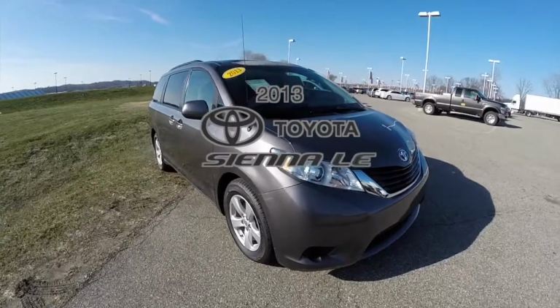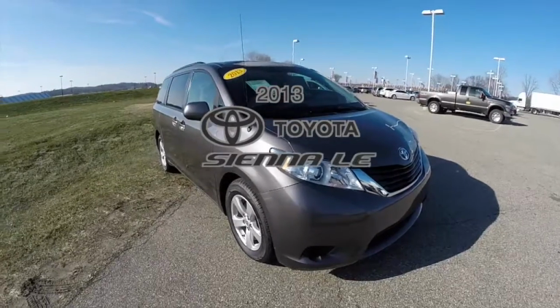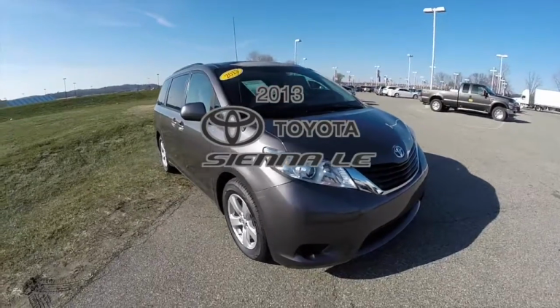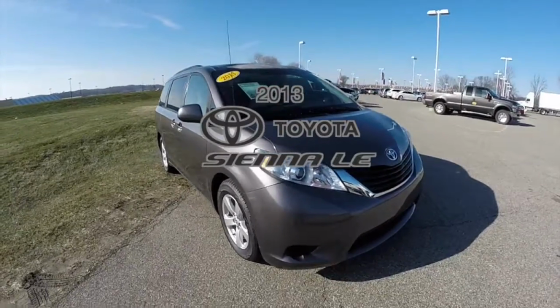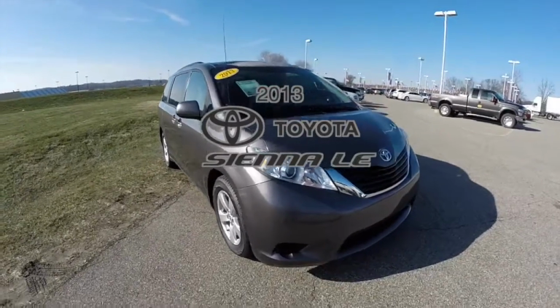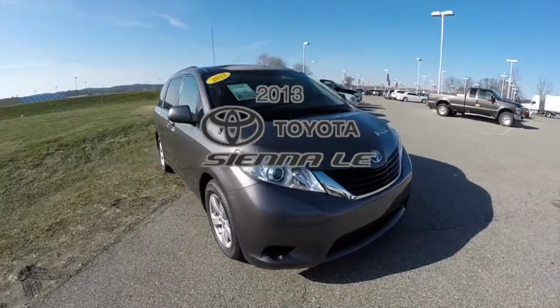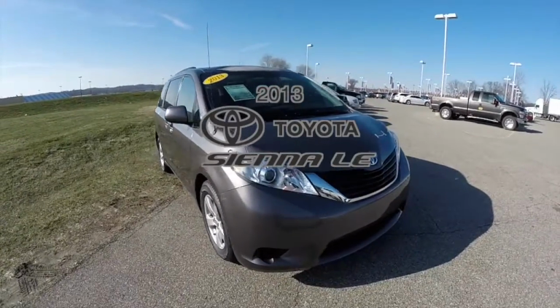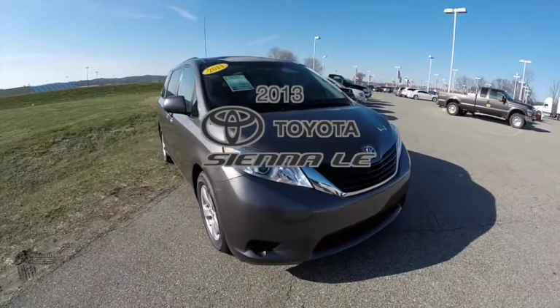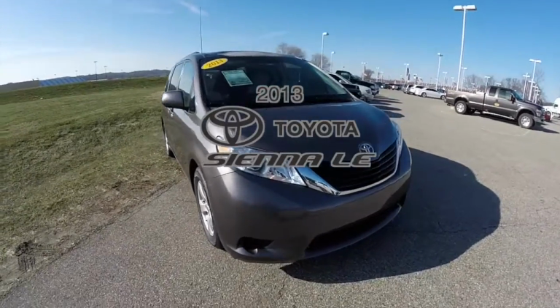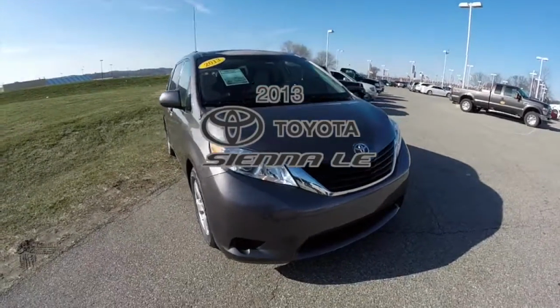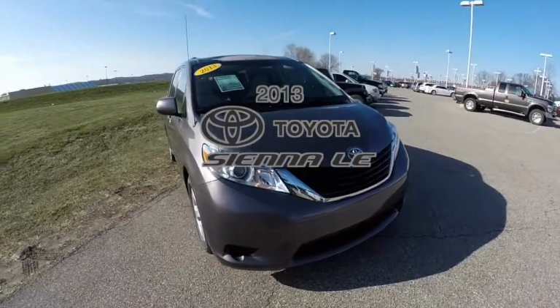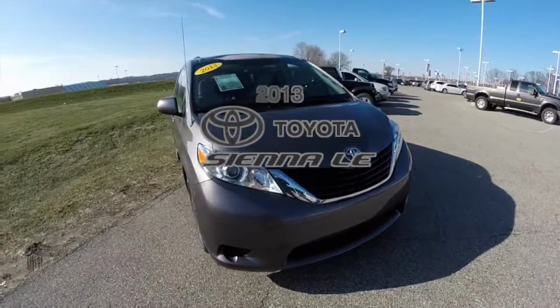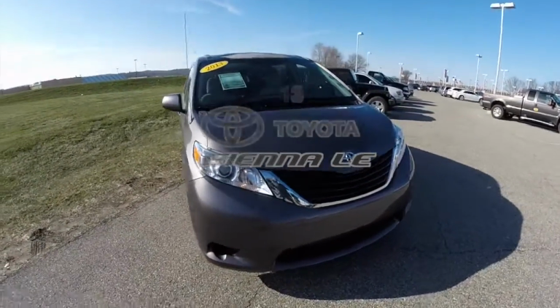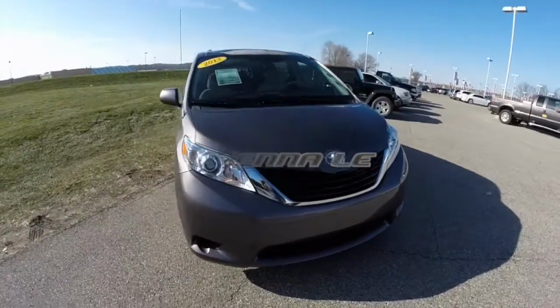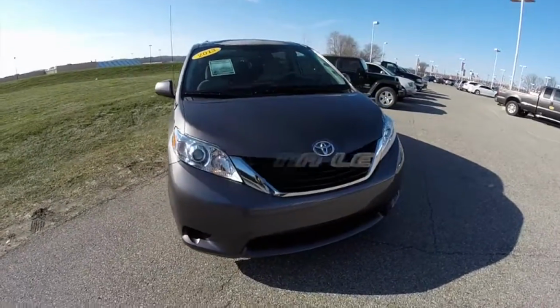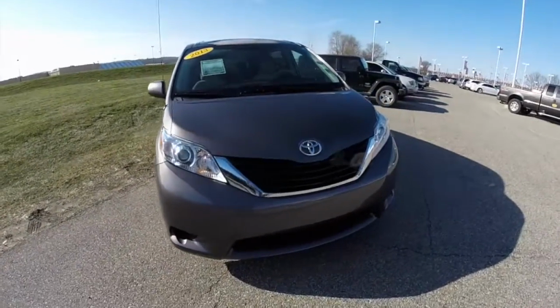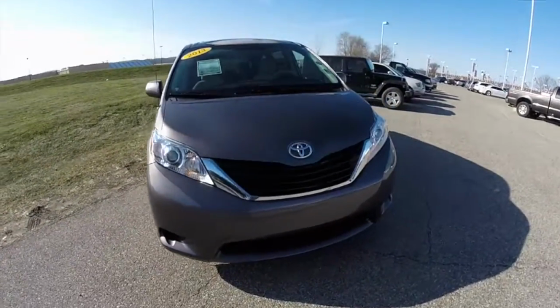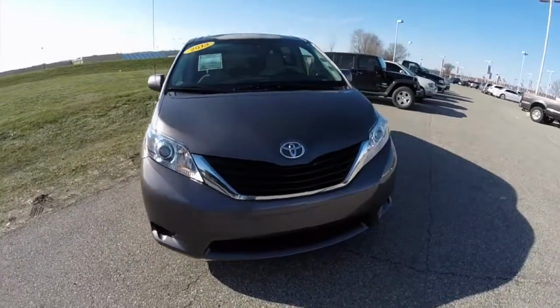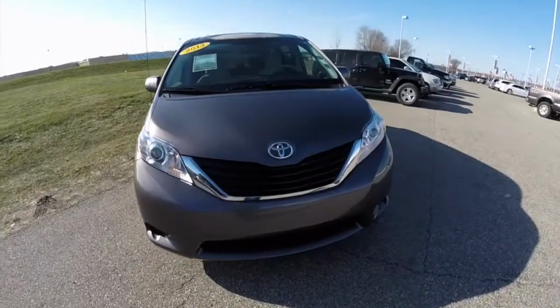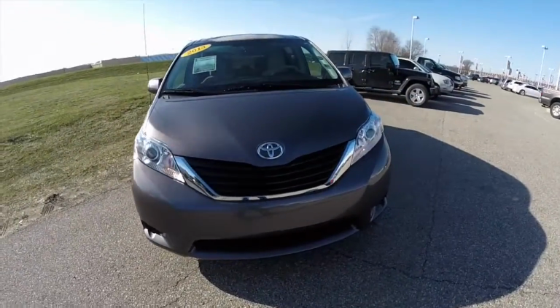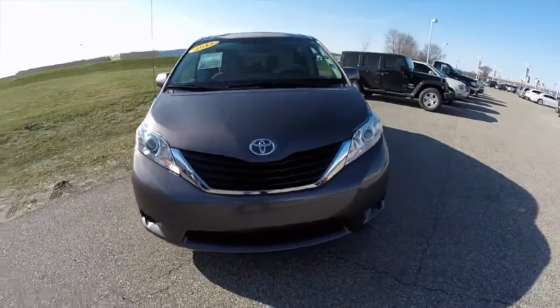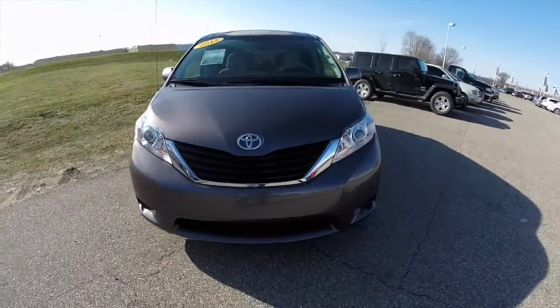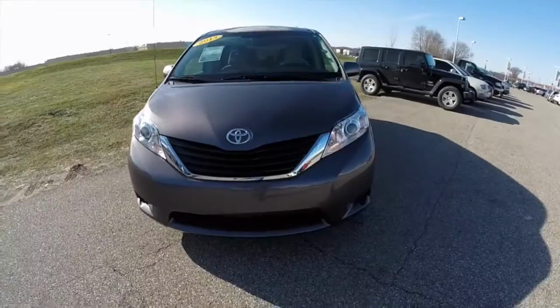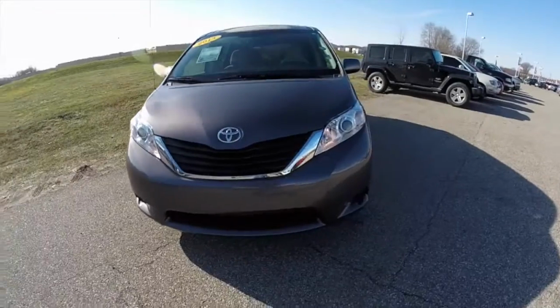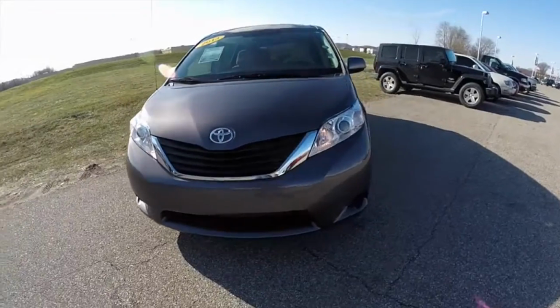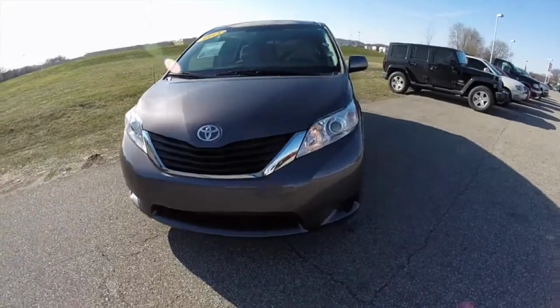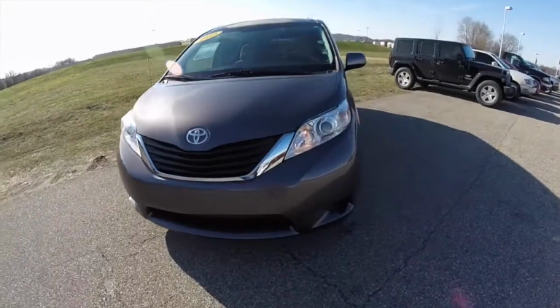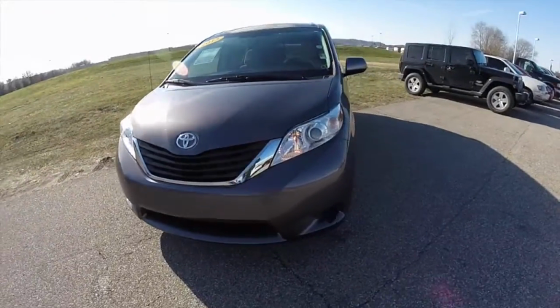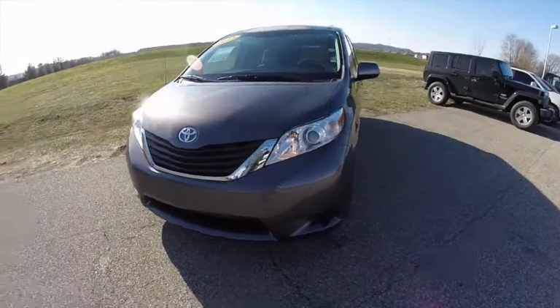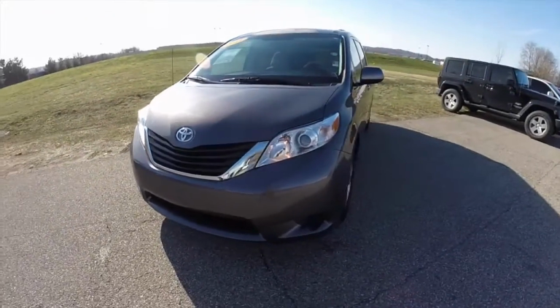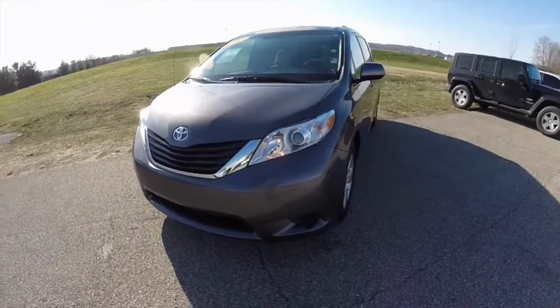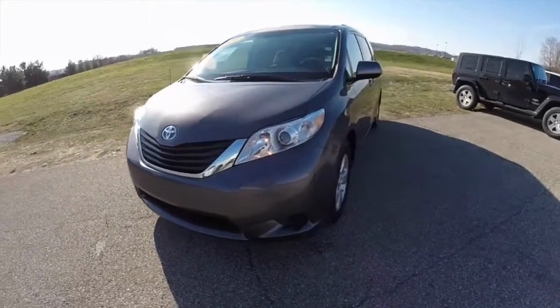Hello everyone. Today we're going to take a quick walk around and look at this 2013 Toyota Sienna LE.